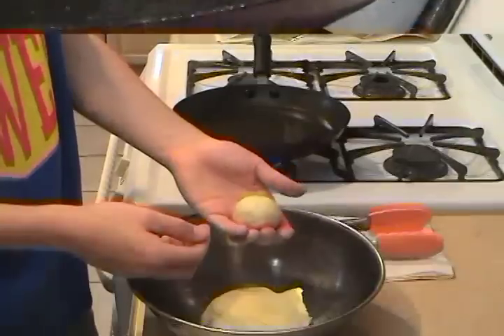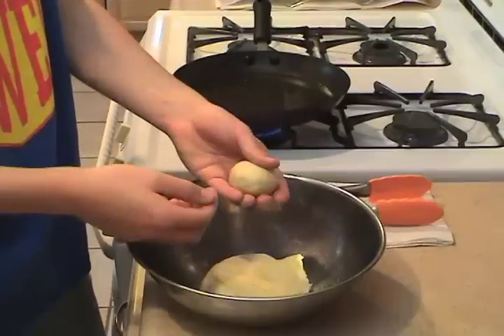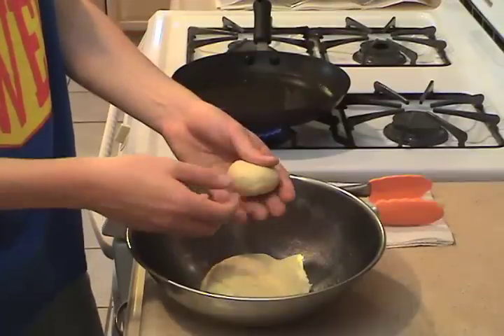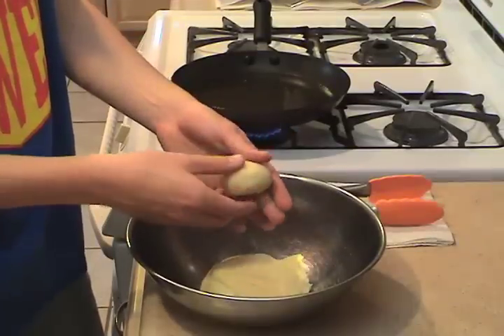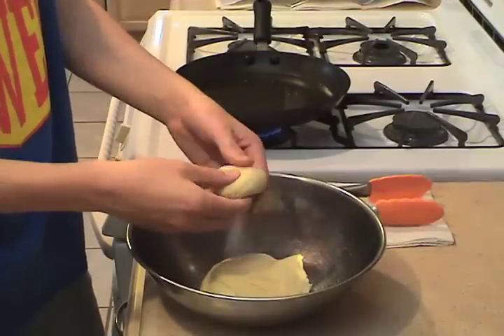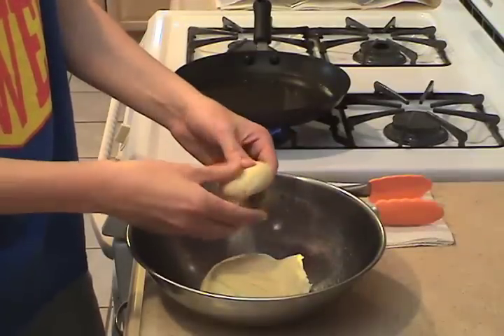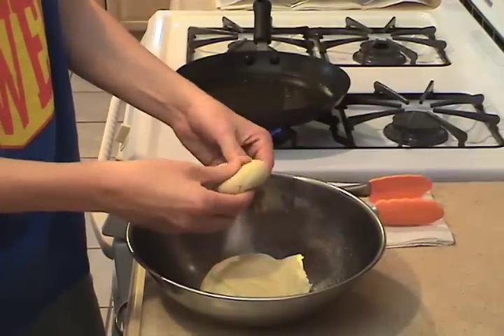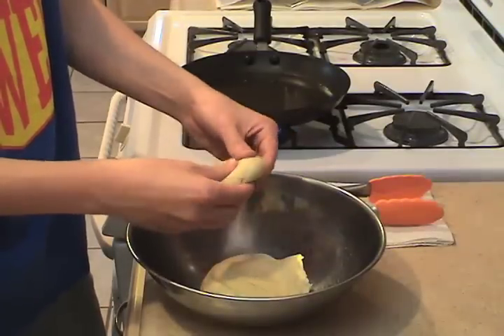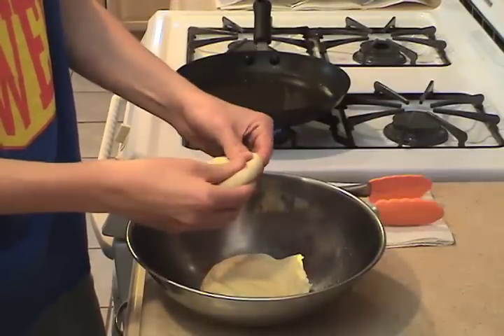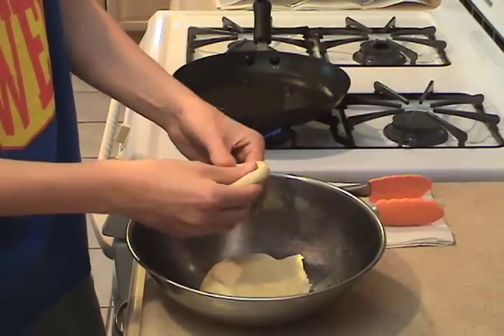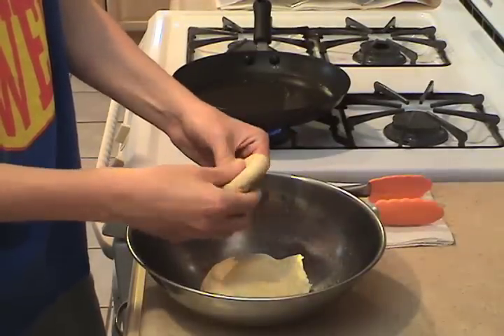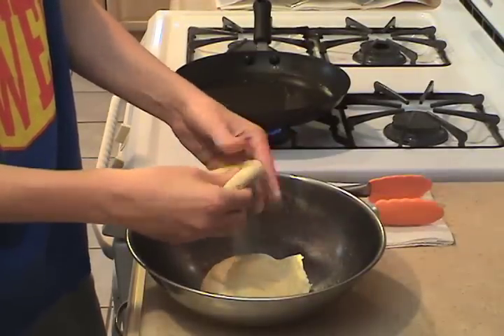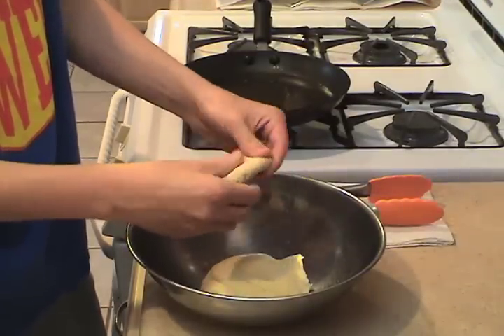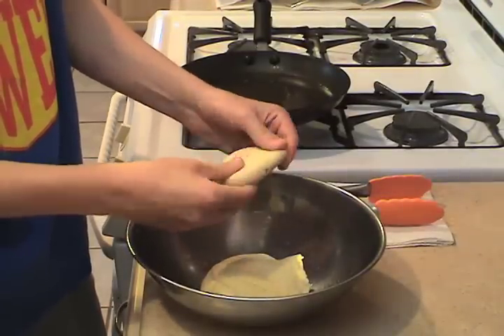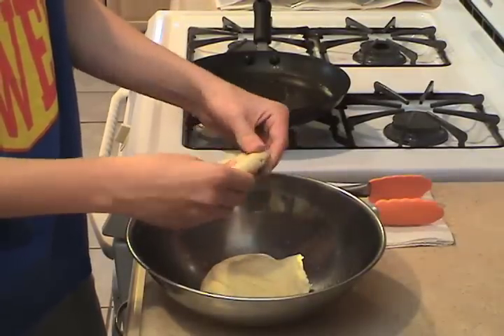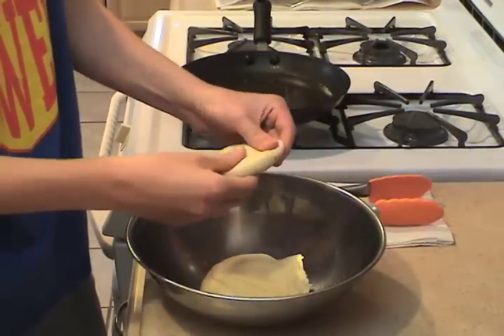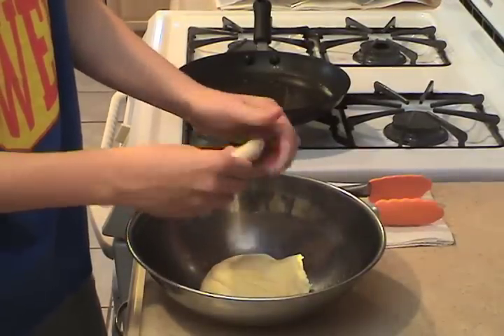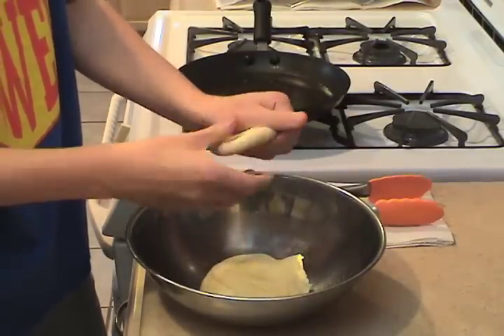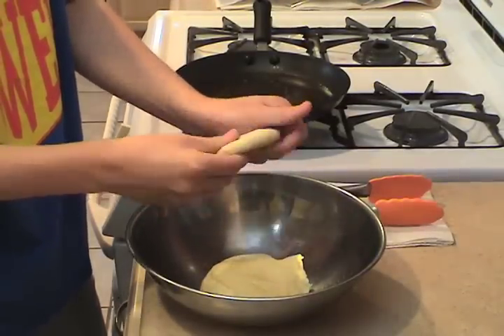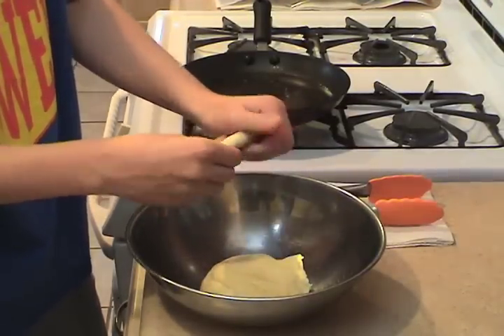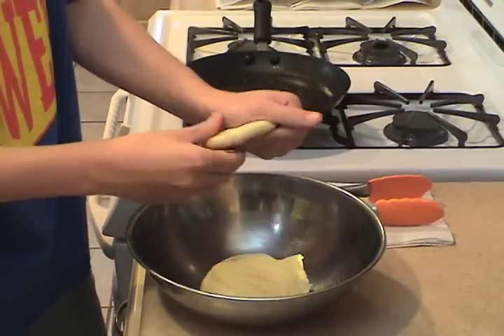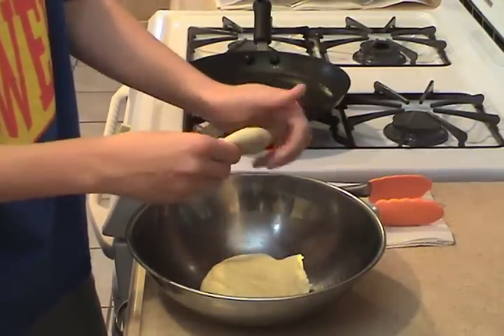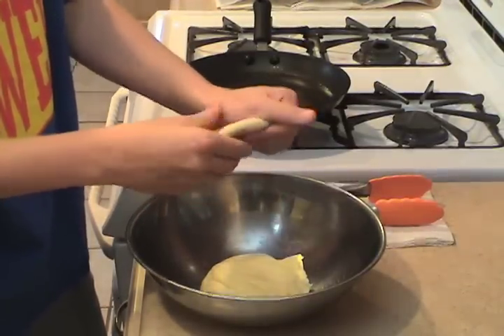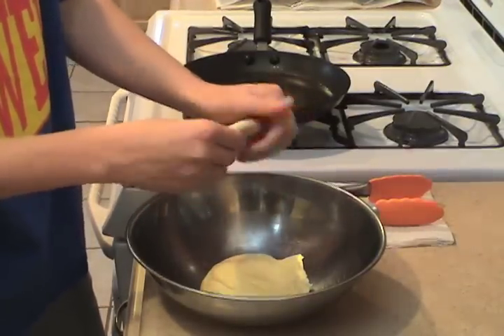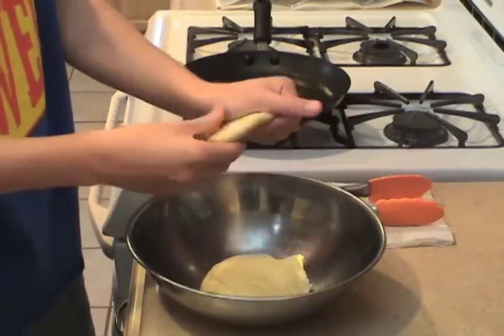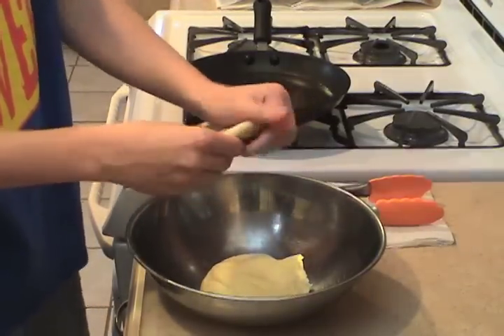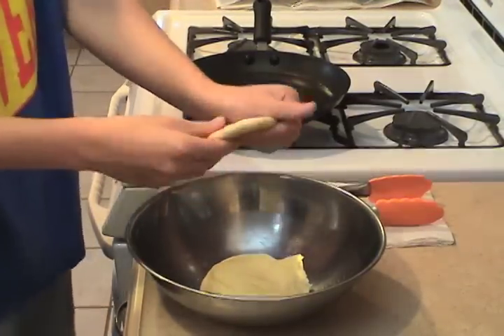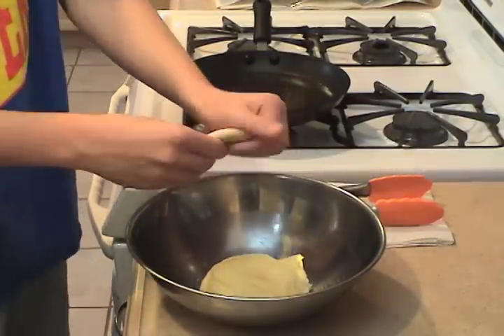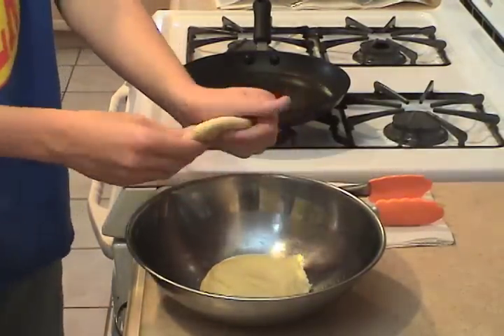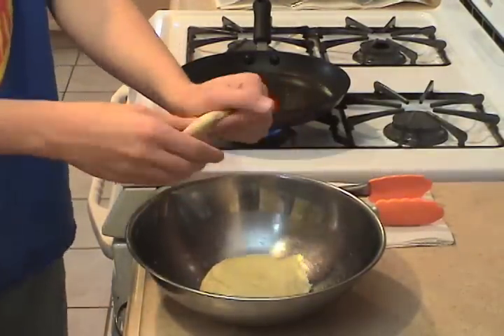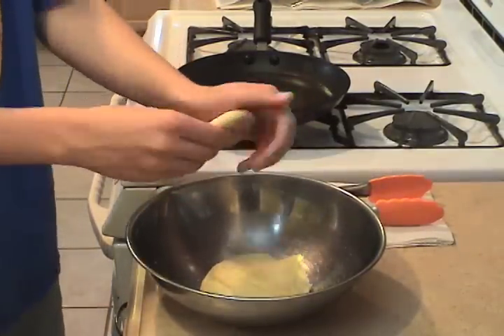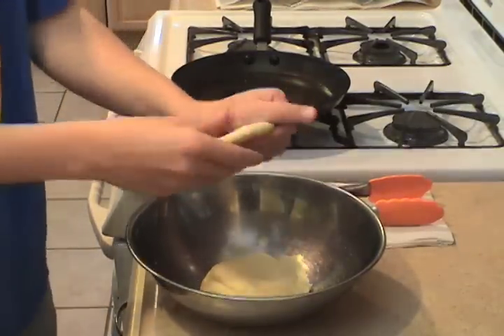Okay, watch the master at work. I'm going to take a golf ball-sized piece of dough and pinch and stretch it into shape.